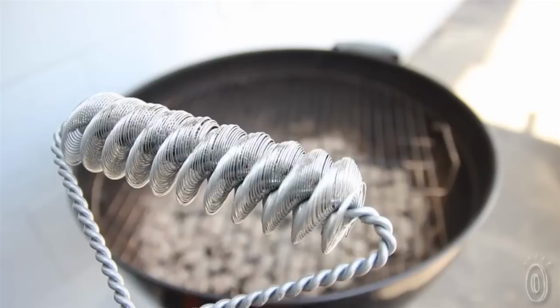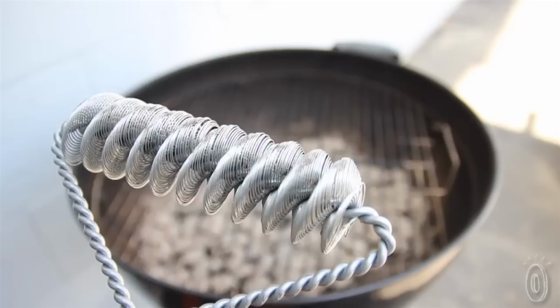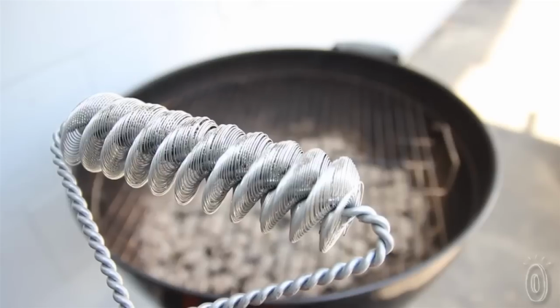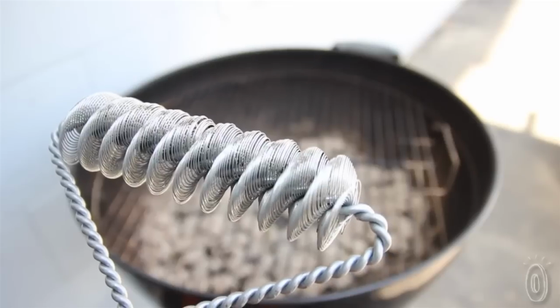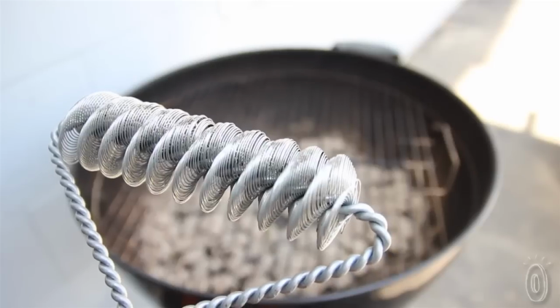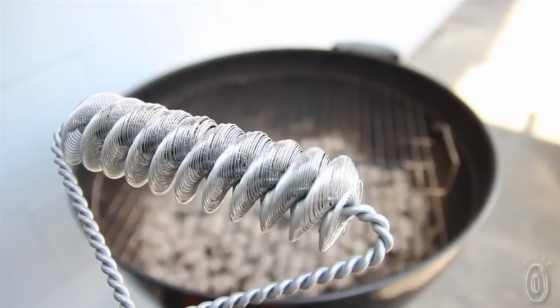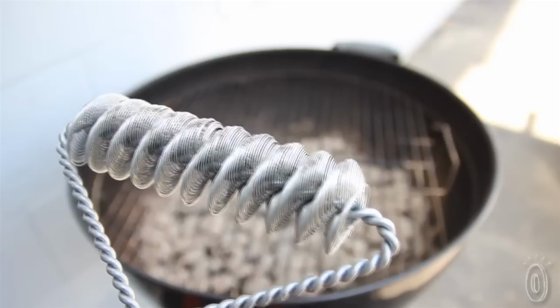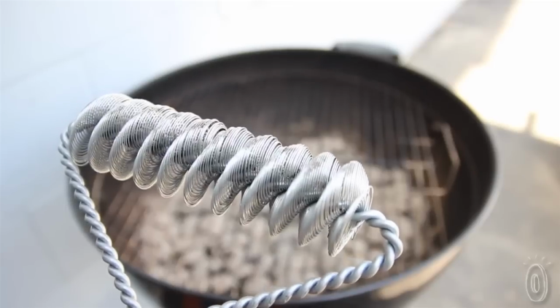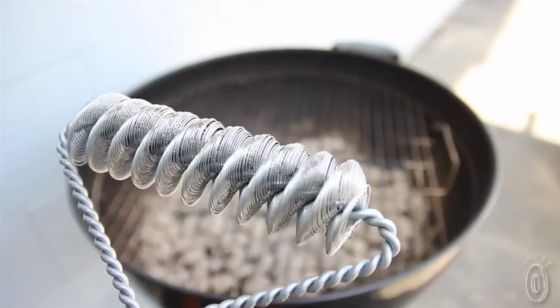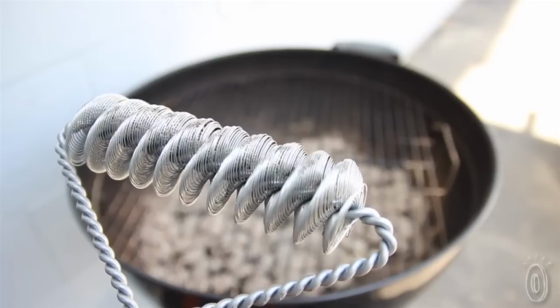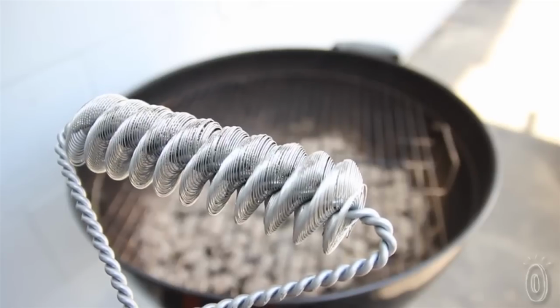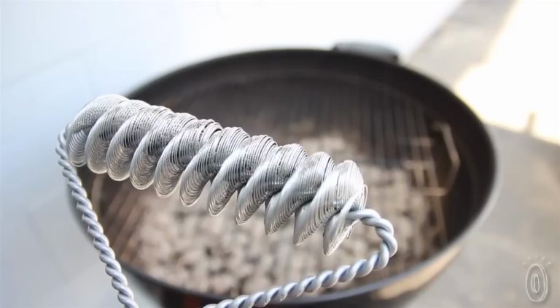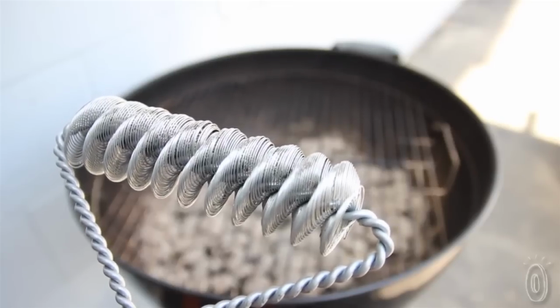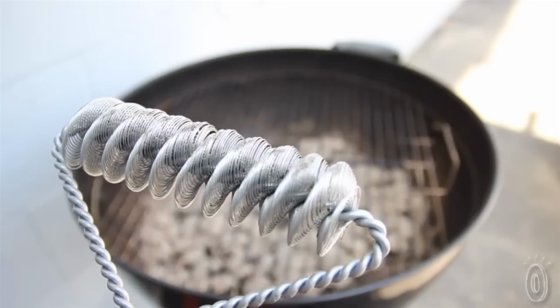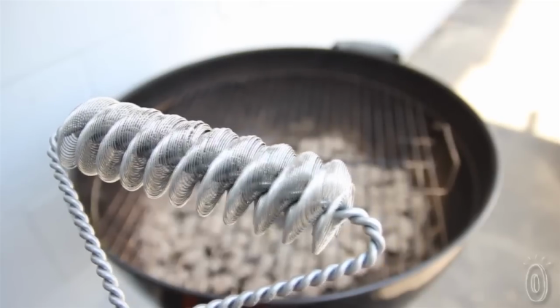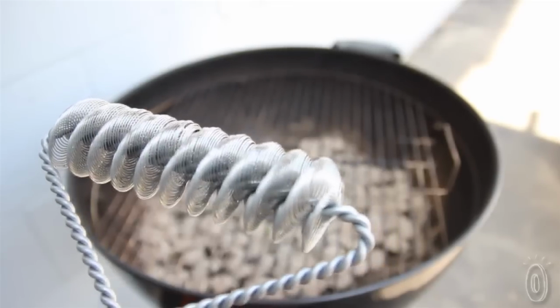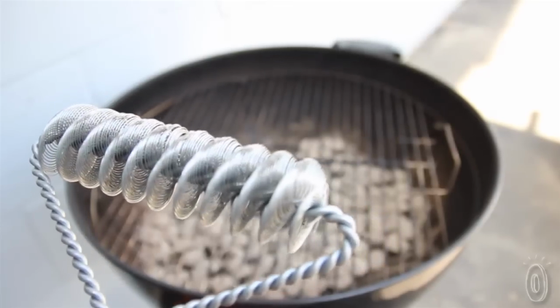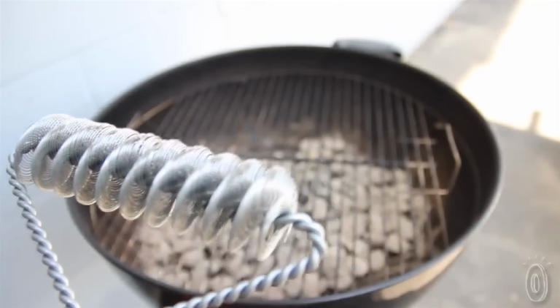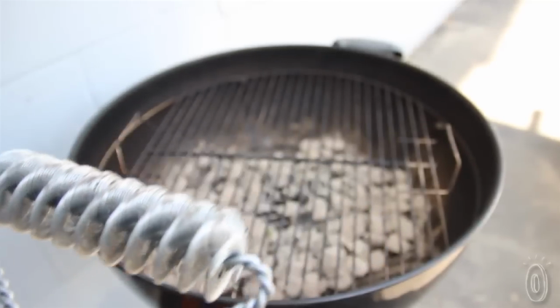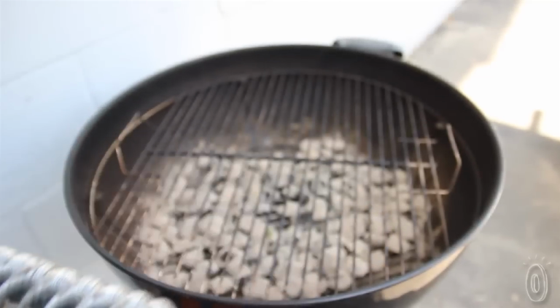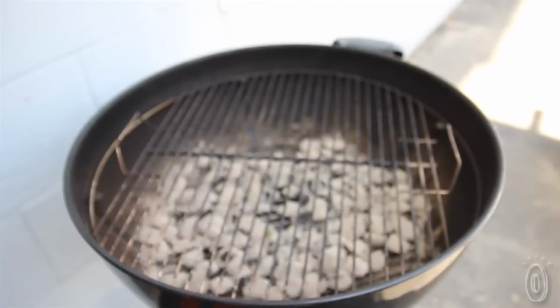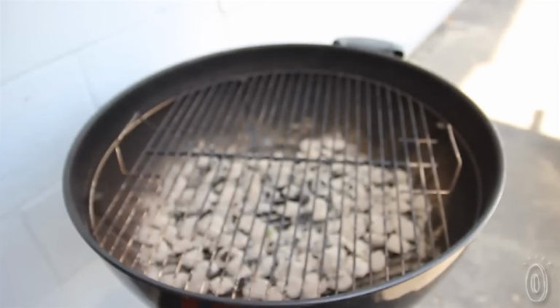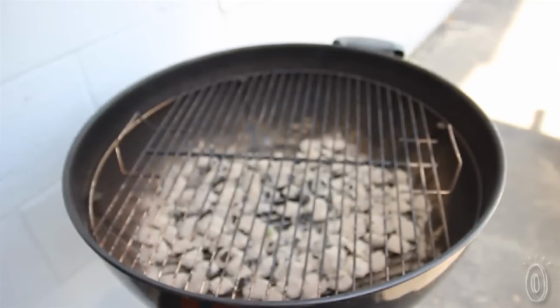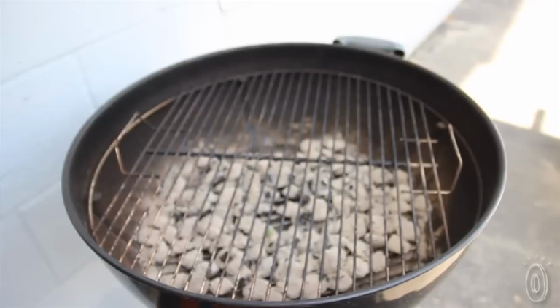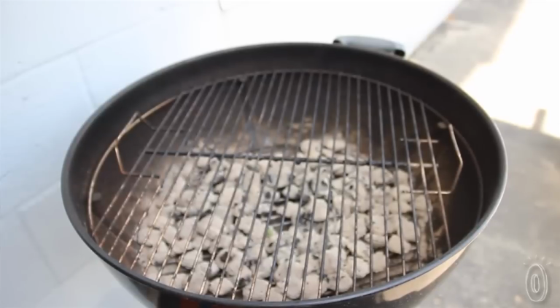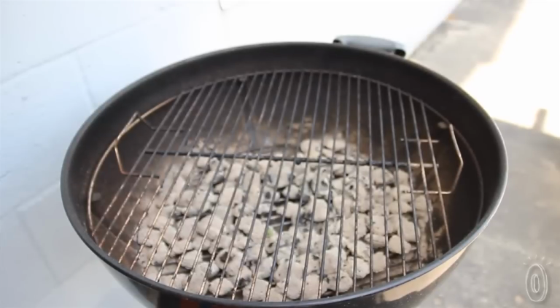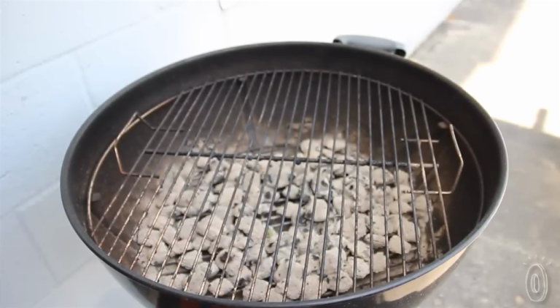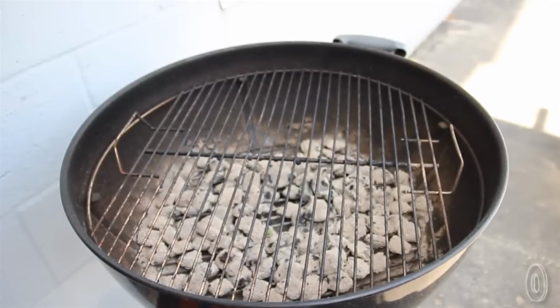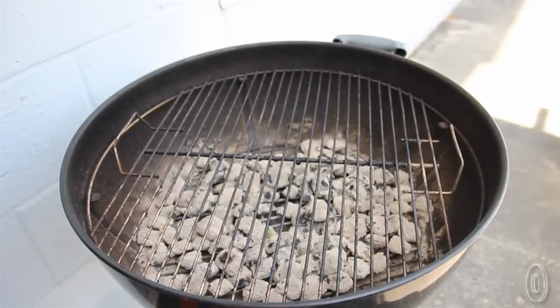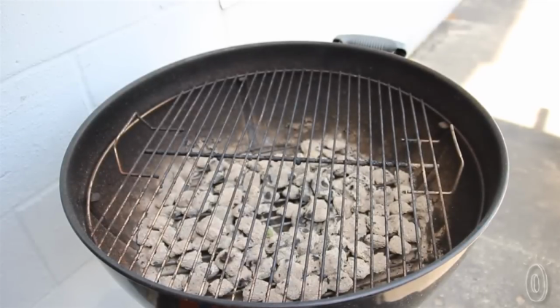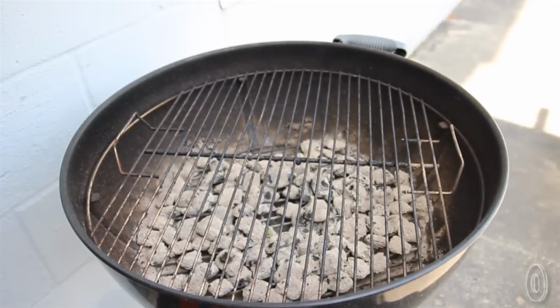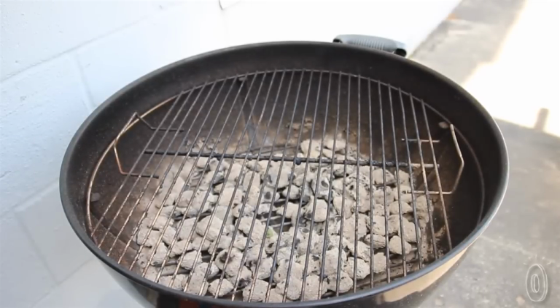This summer, clean your grill better and more safely with a double helix brush that leaves nothing behind.